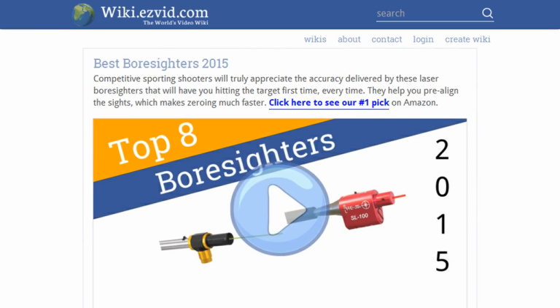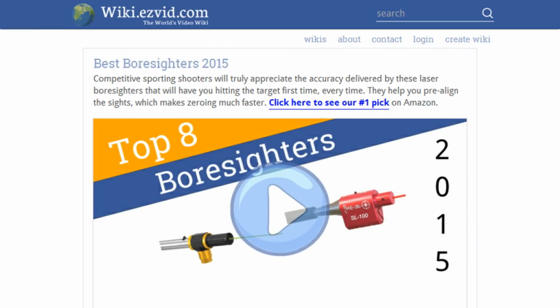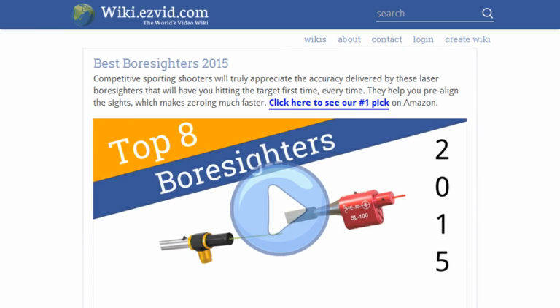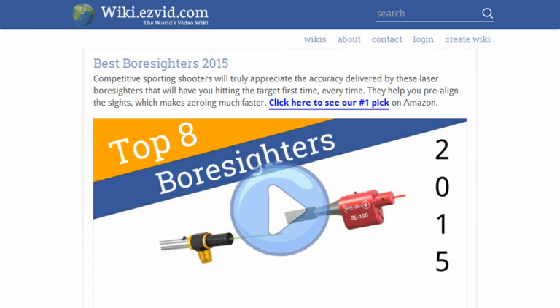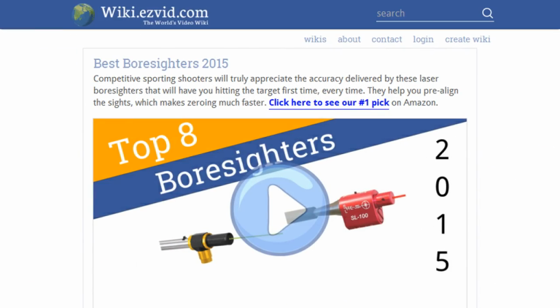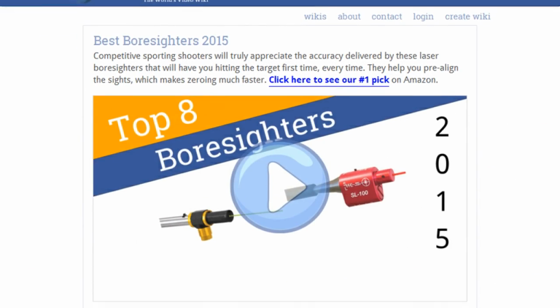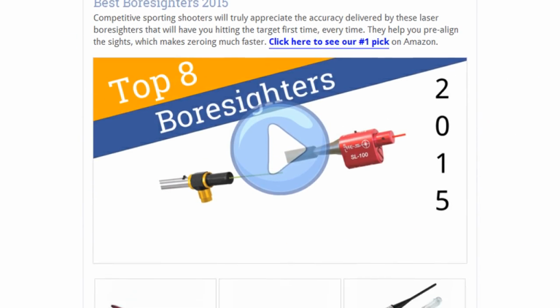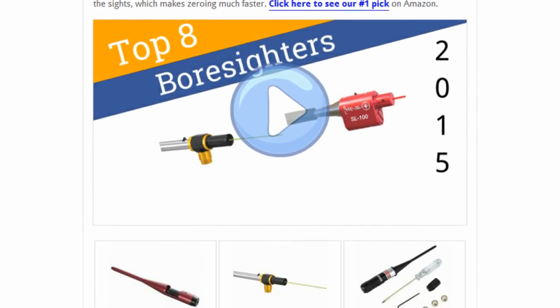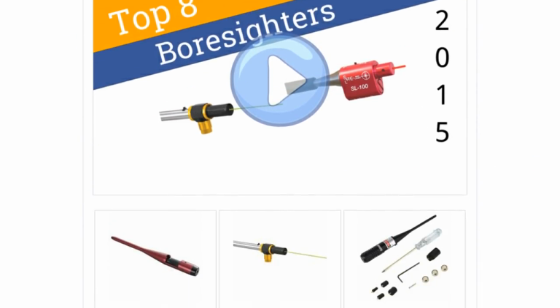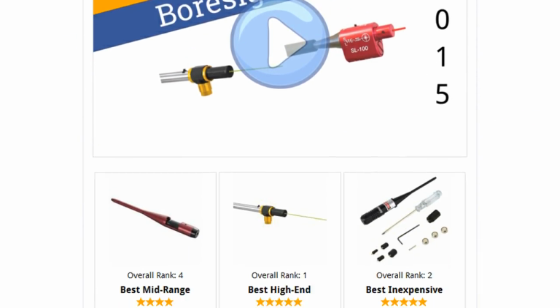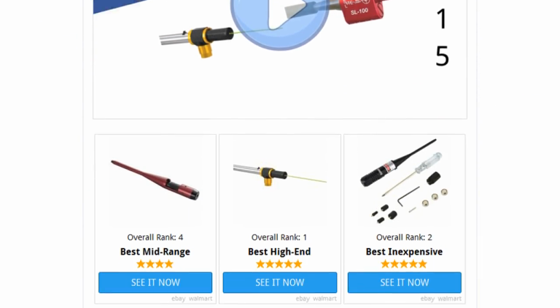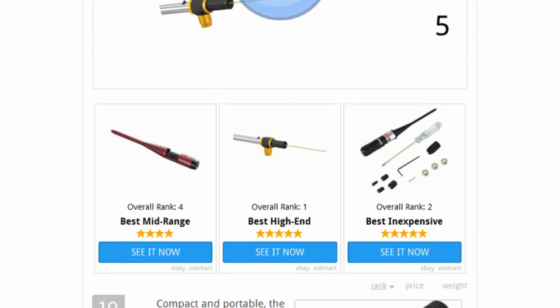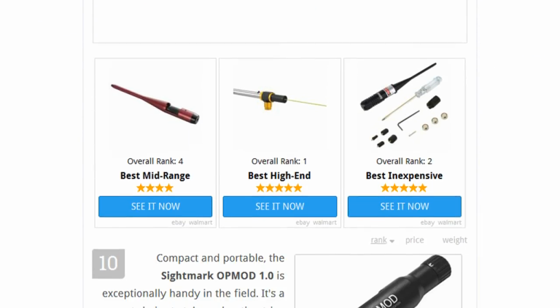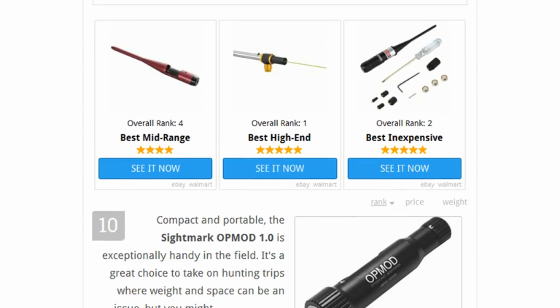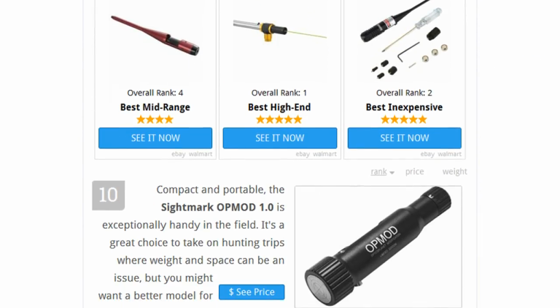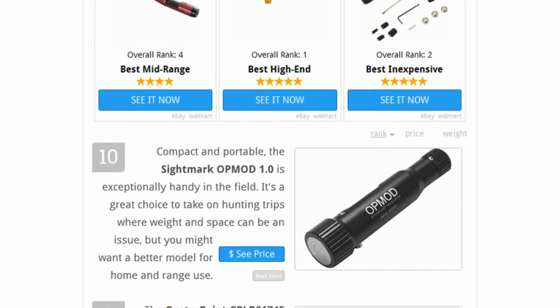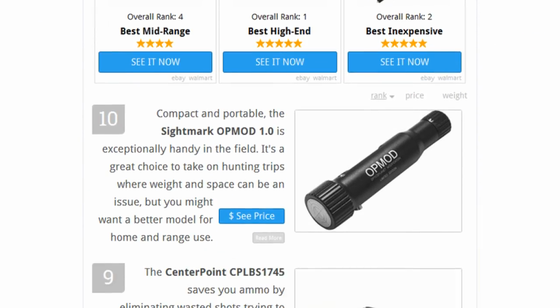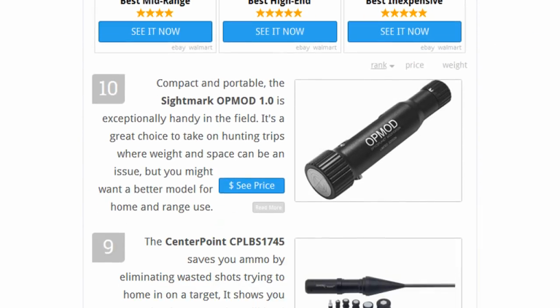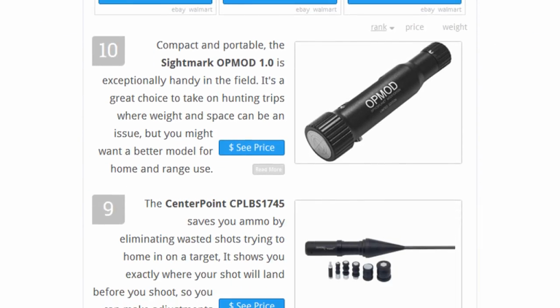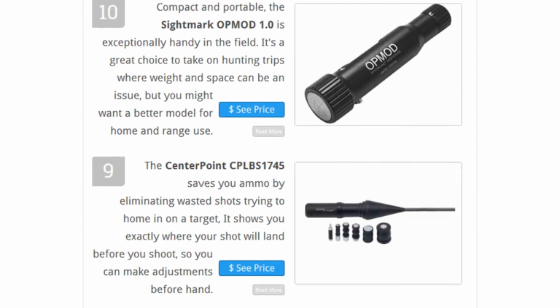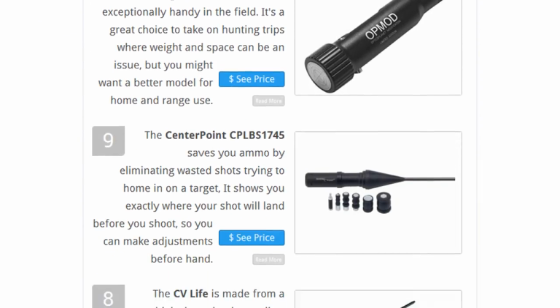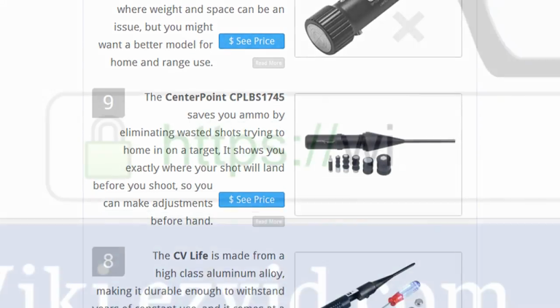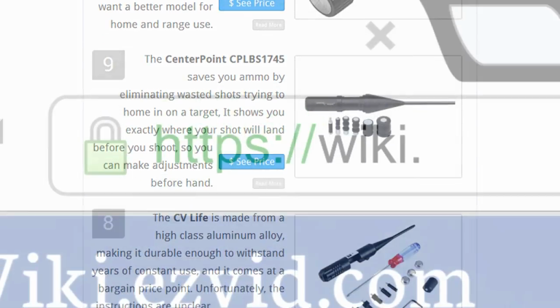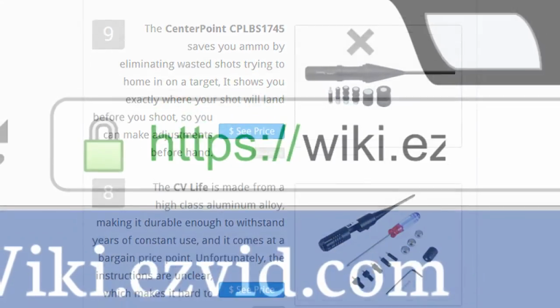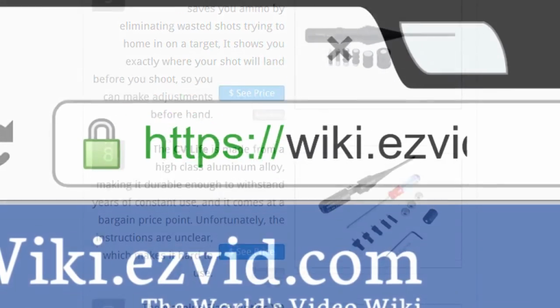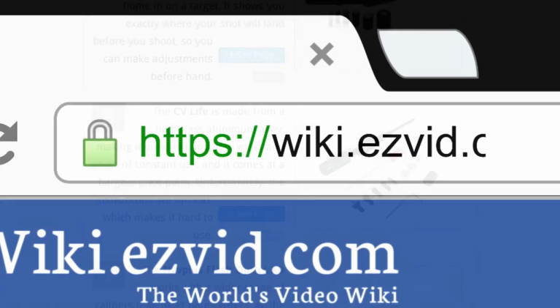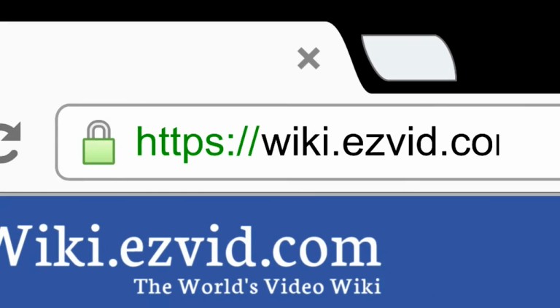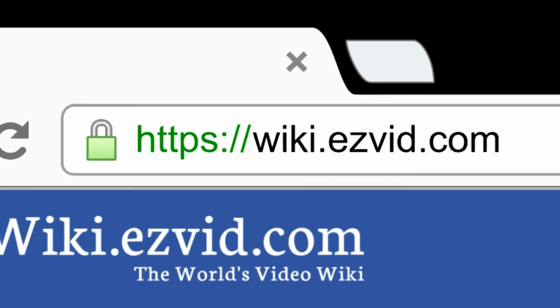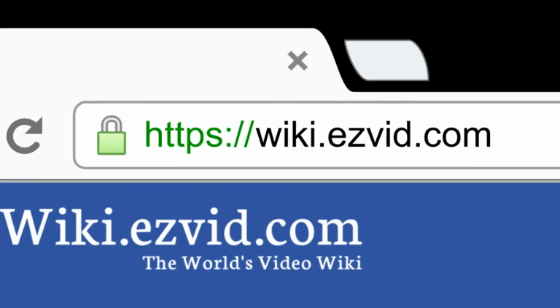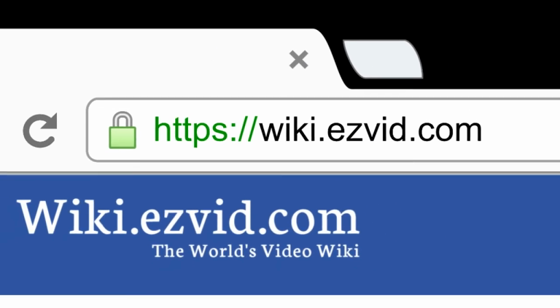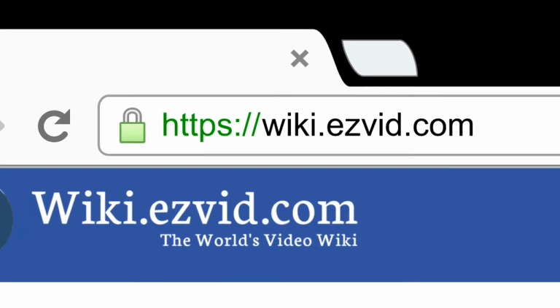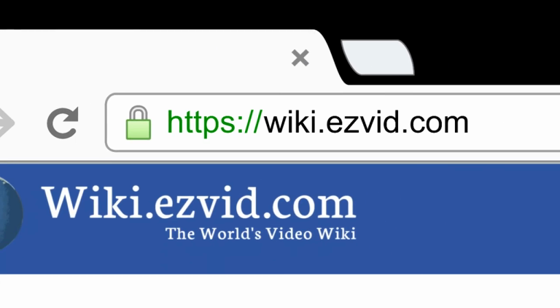To see all this stuff, go to wiki.easyvid.com and search for Boresighters, or click beneath this video.